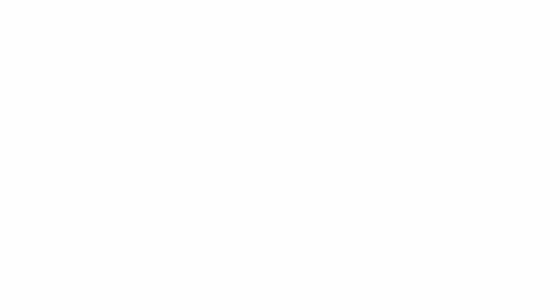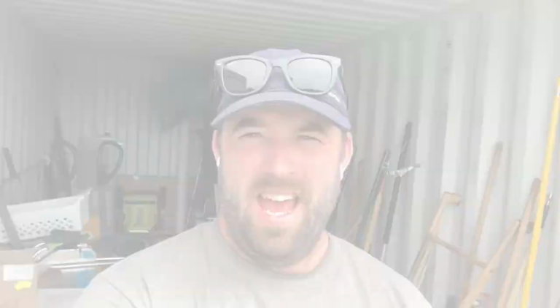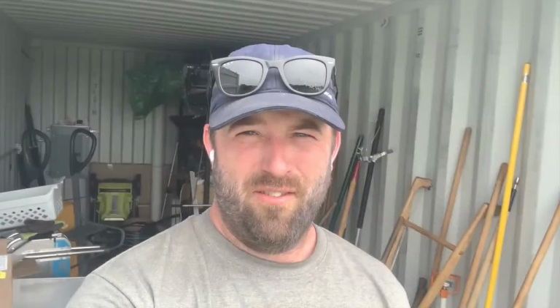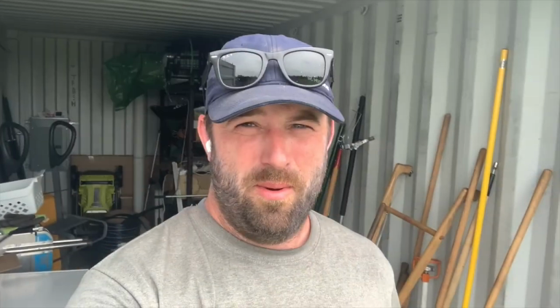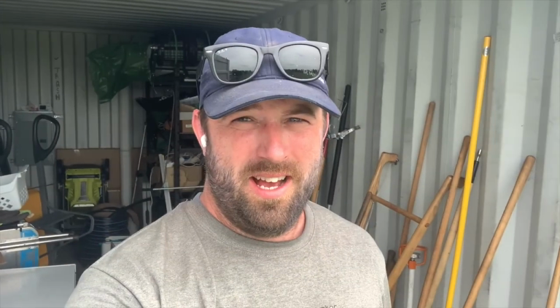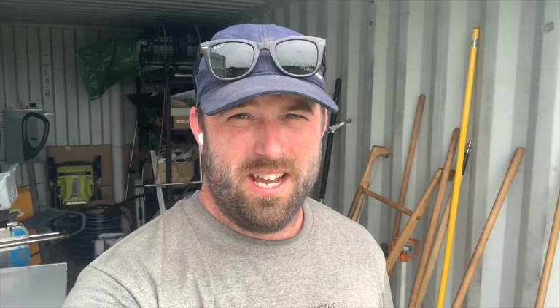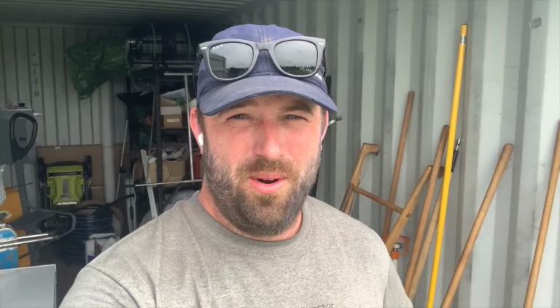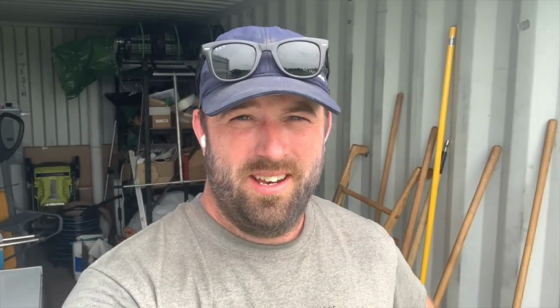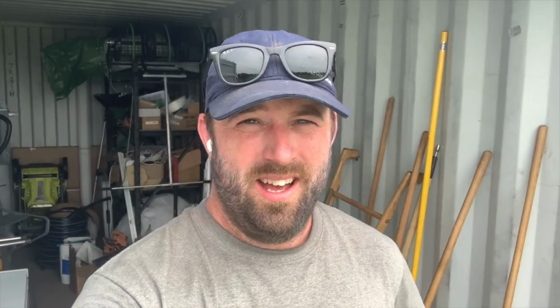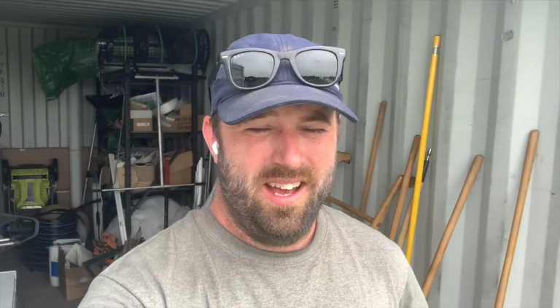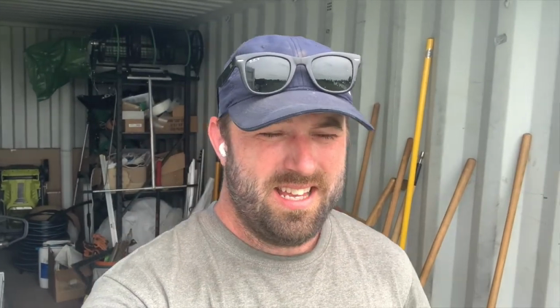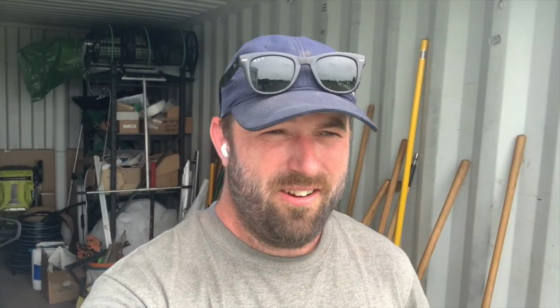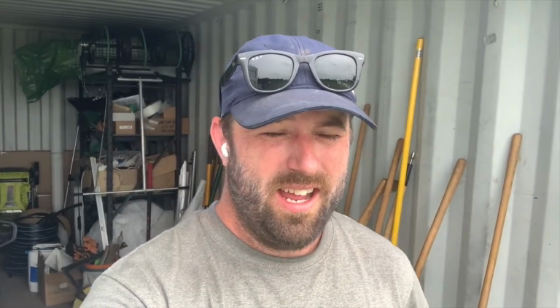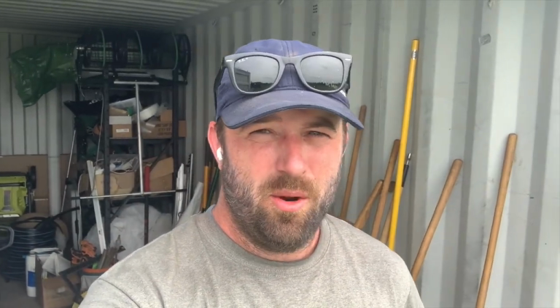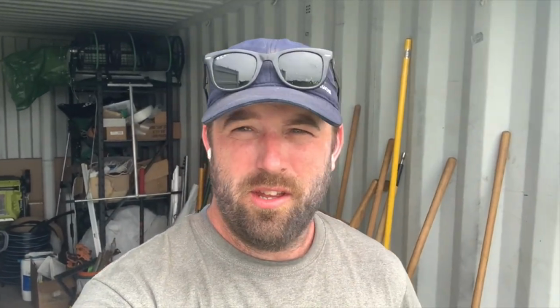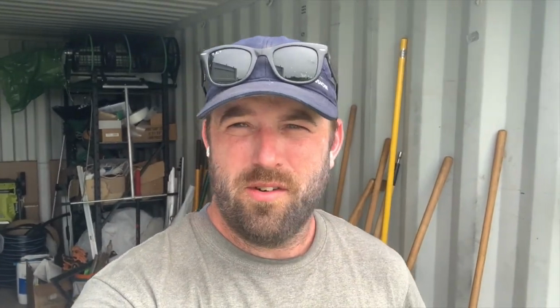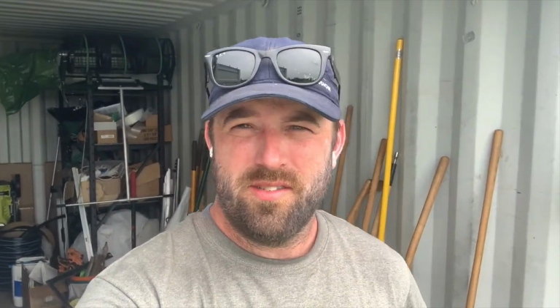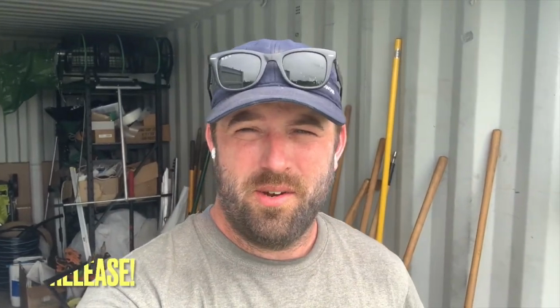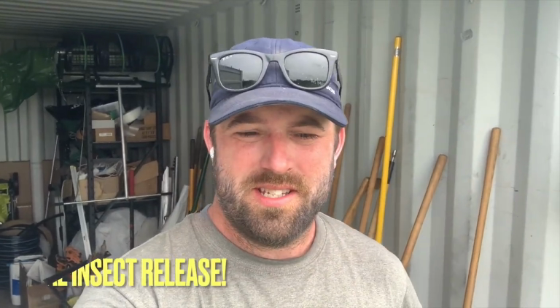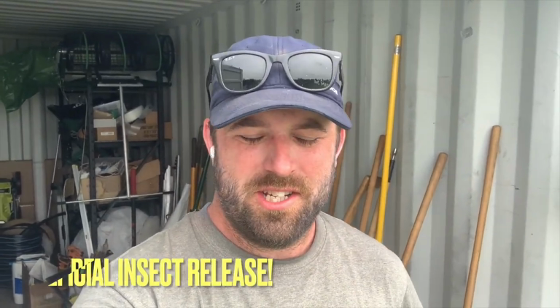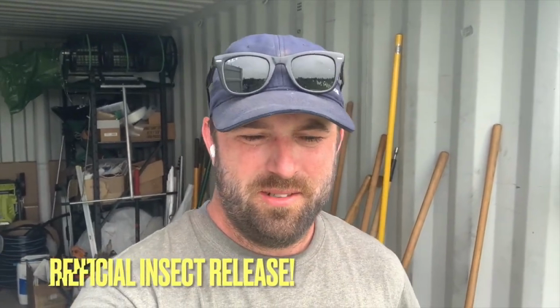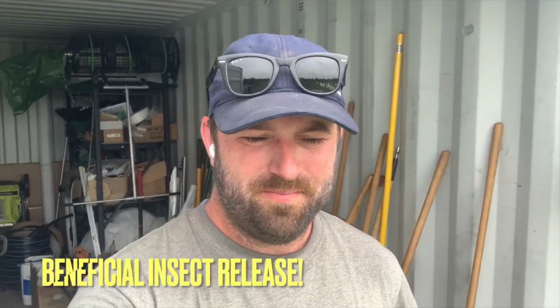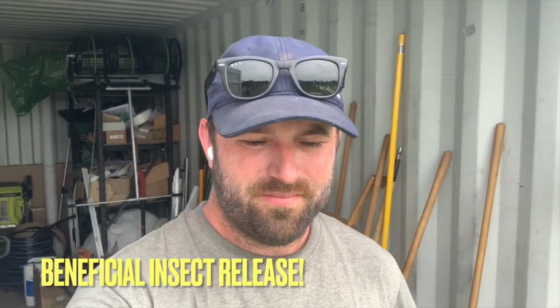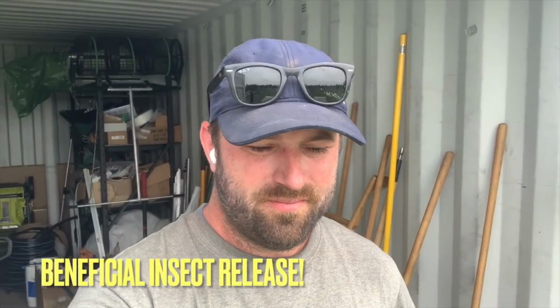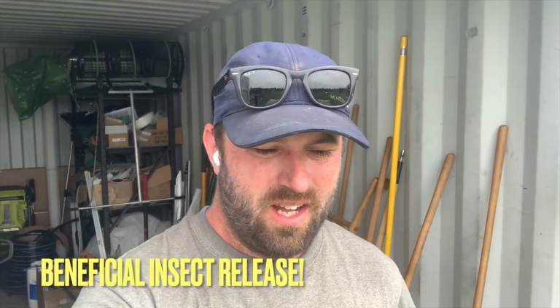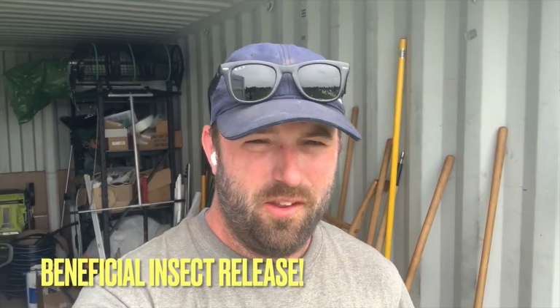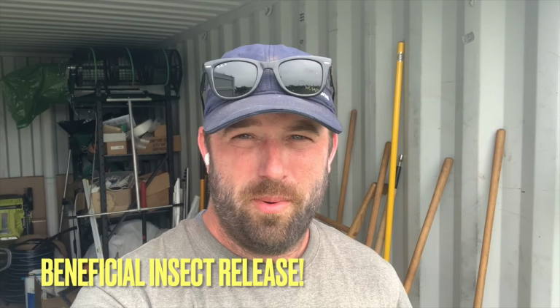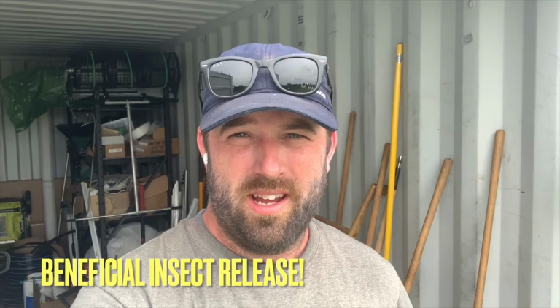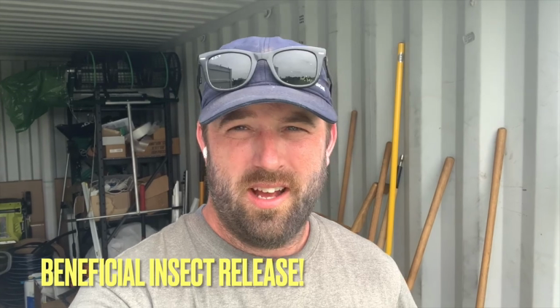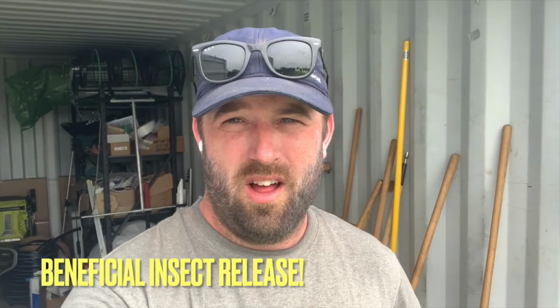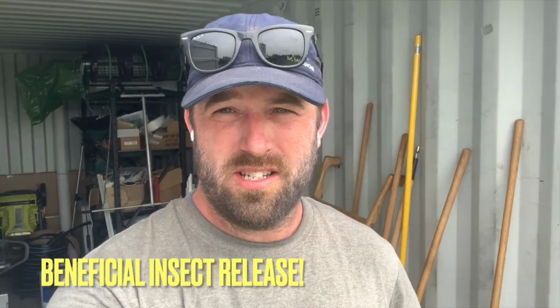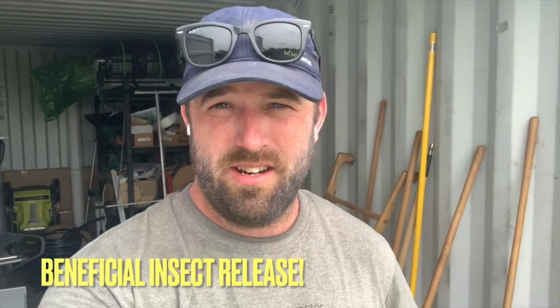Hey everybody, how's it going? It's Zach Grant here with the University of Illinois Extension on the Urban EdConnect blog series.